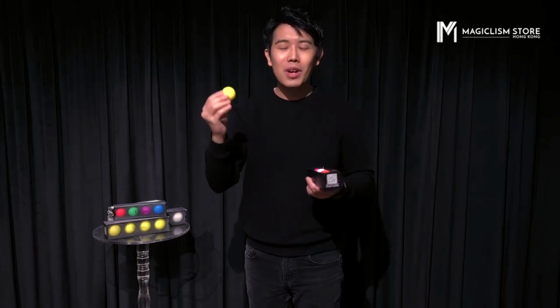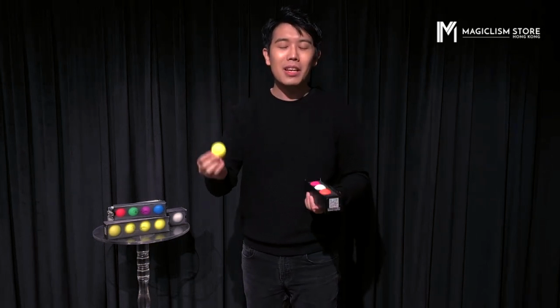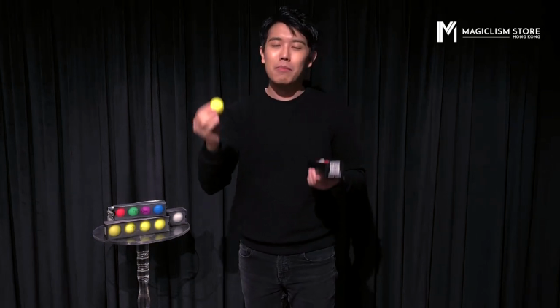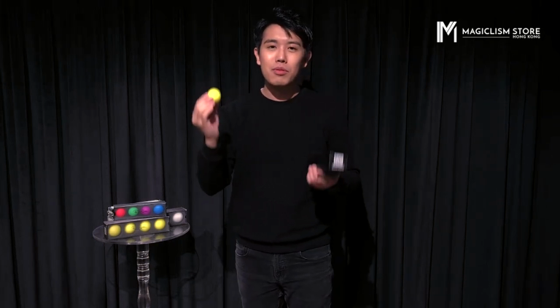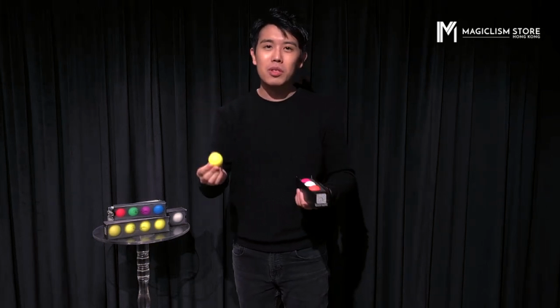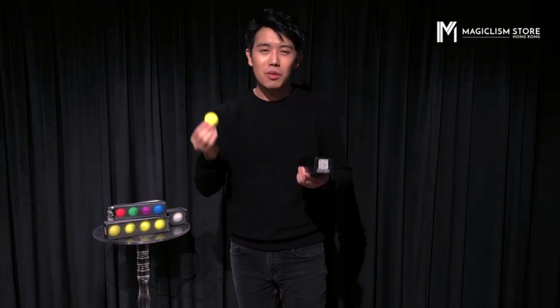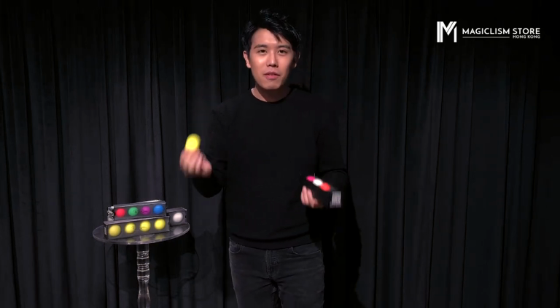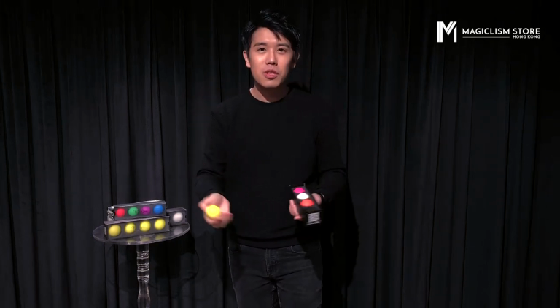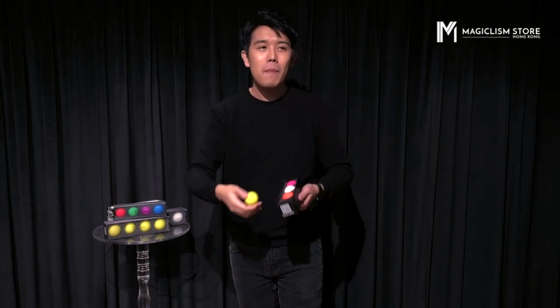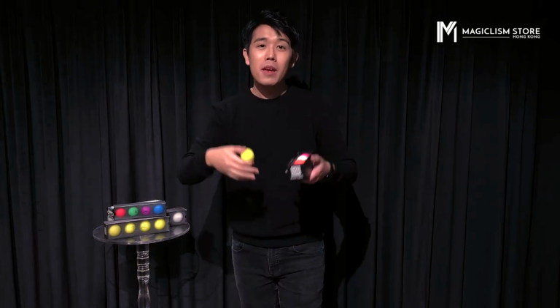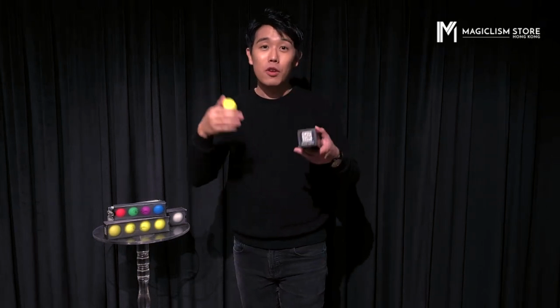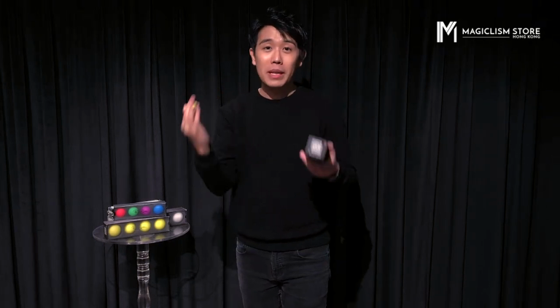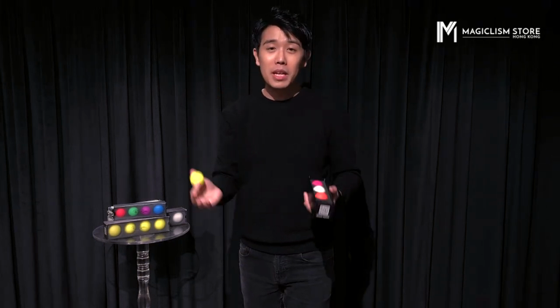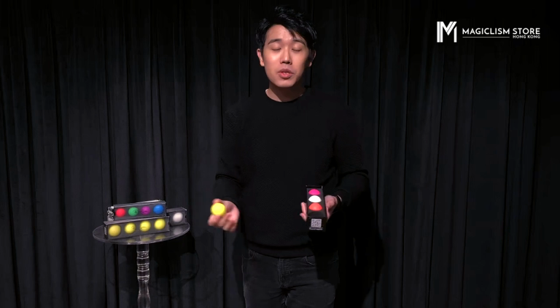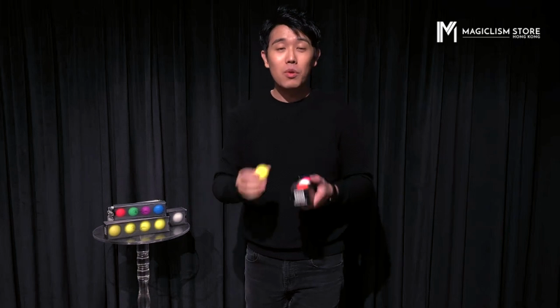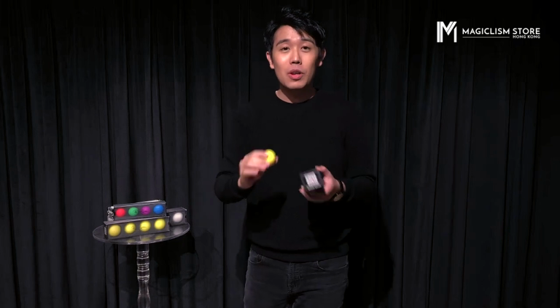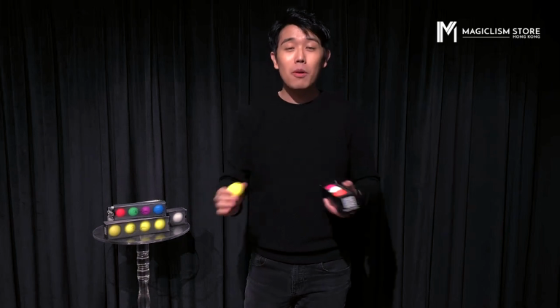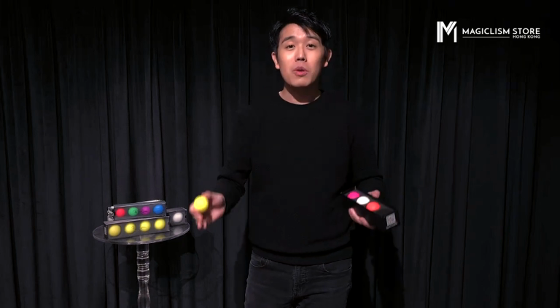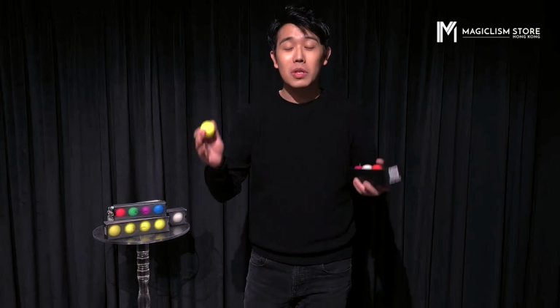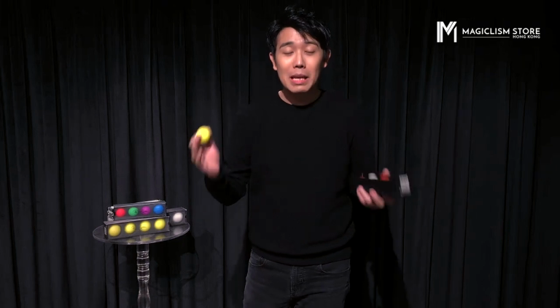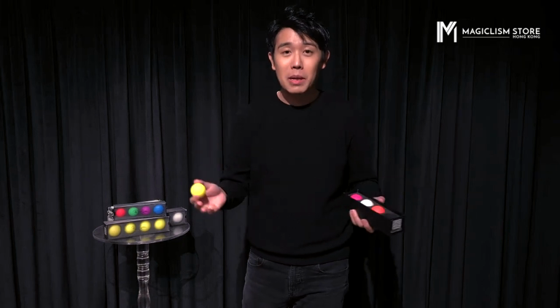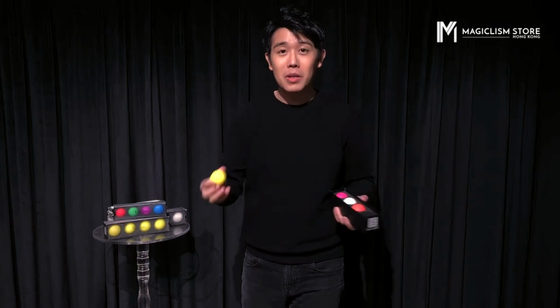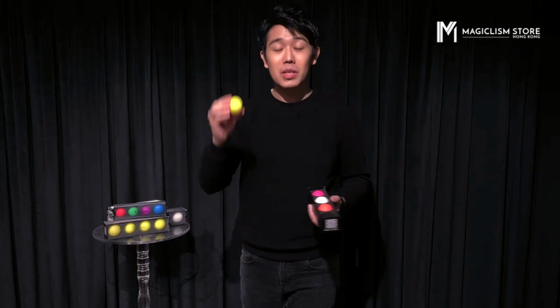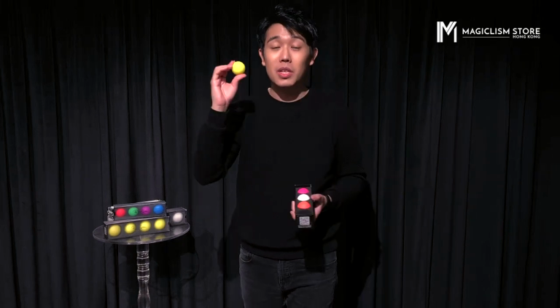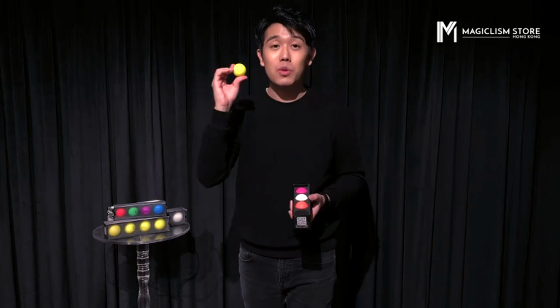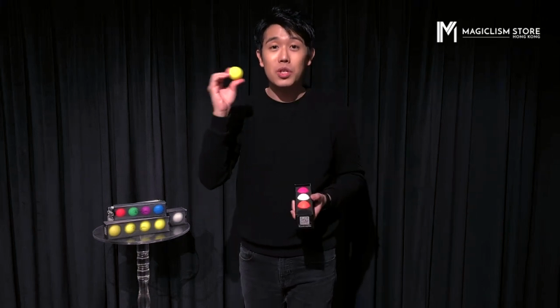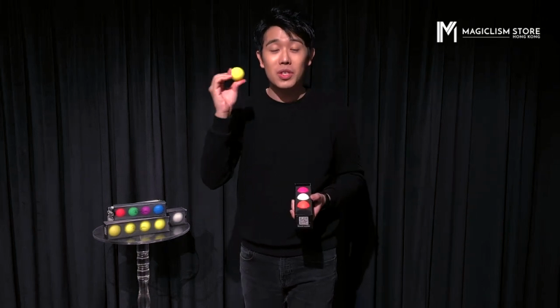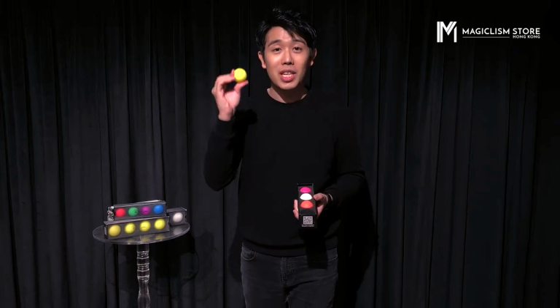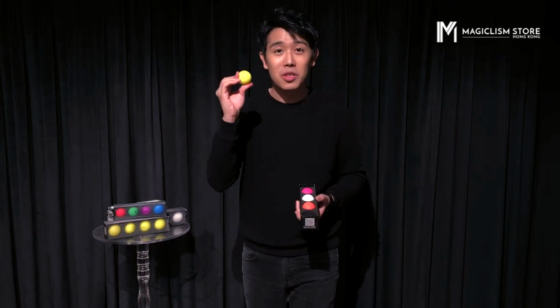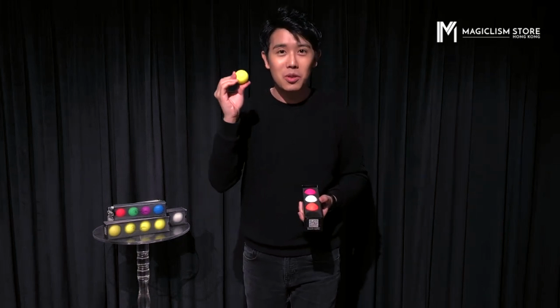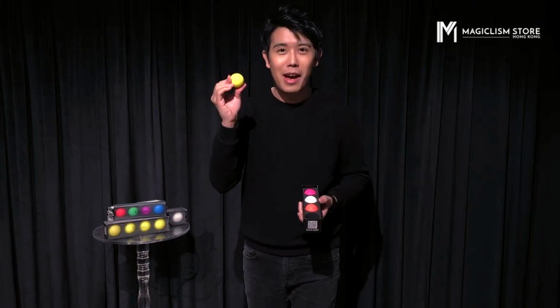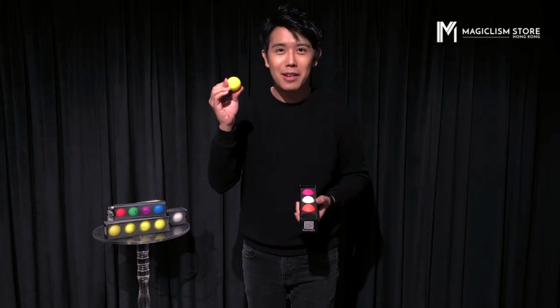We greatly improved the grip. So if you're a beginner, don't worry the ball will not slip because it will just stick to your hand.